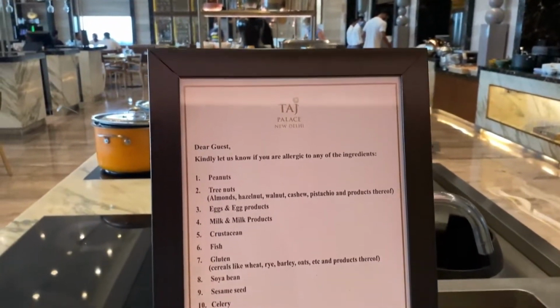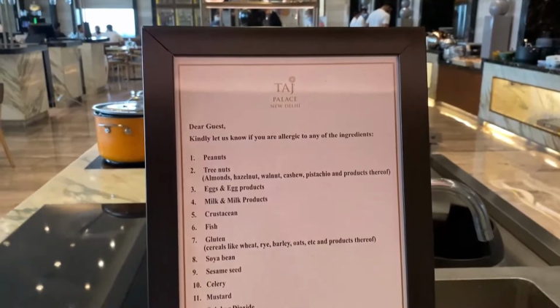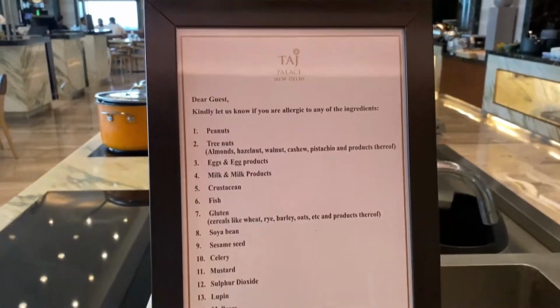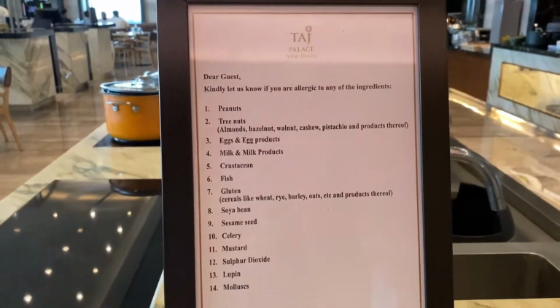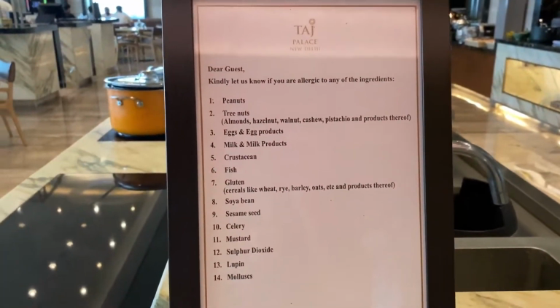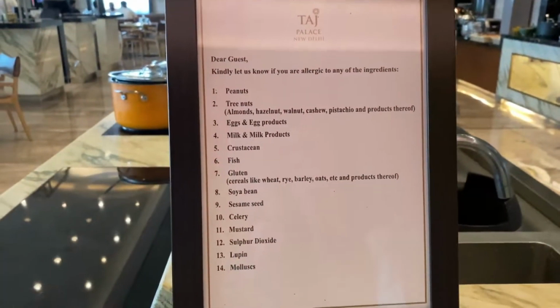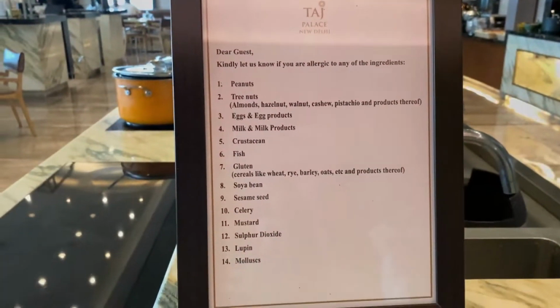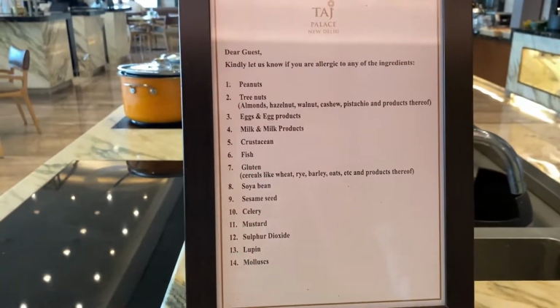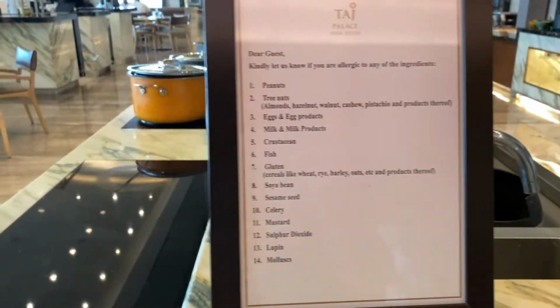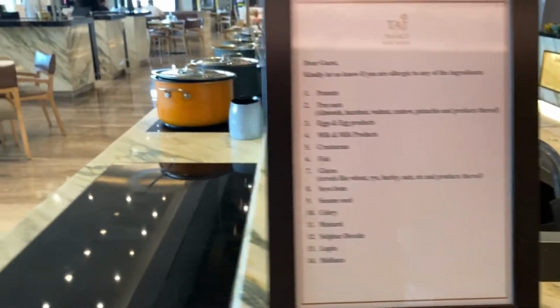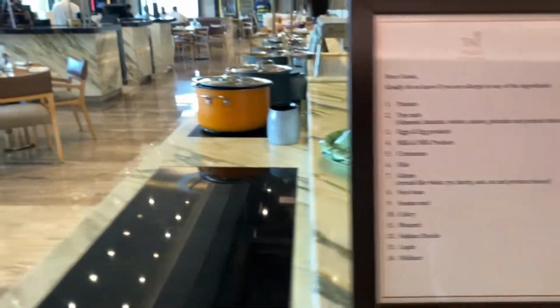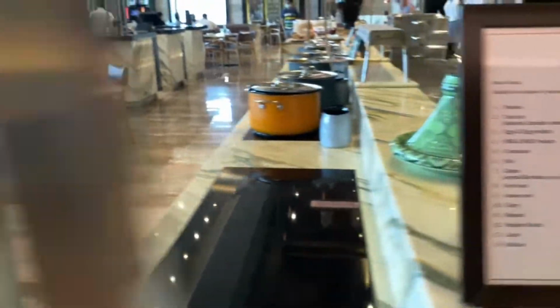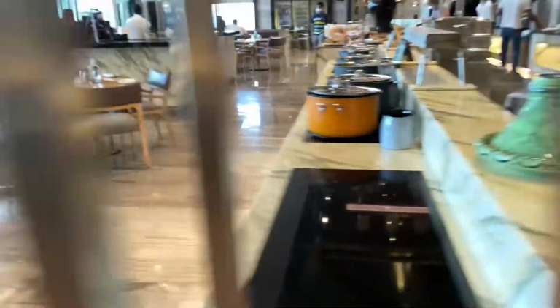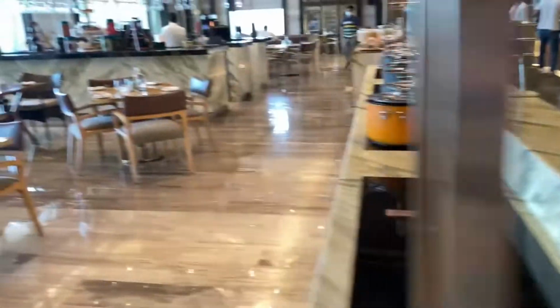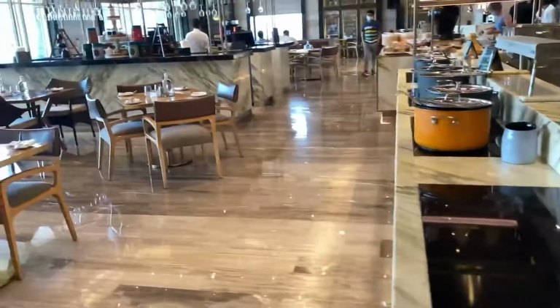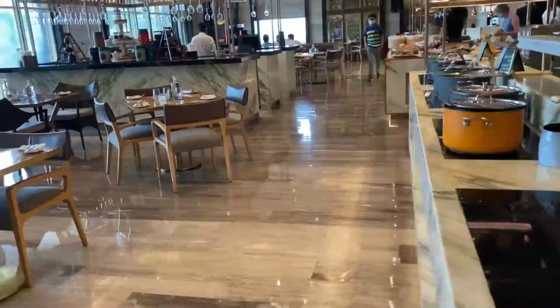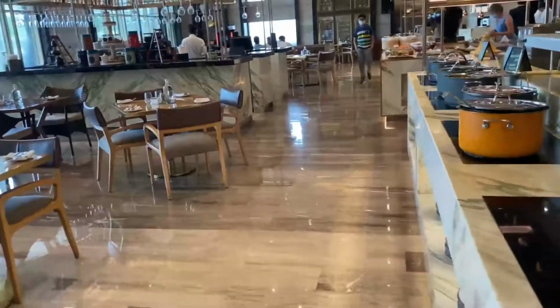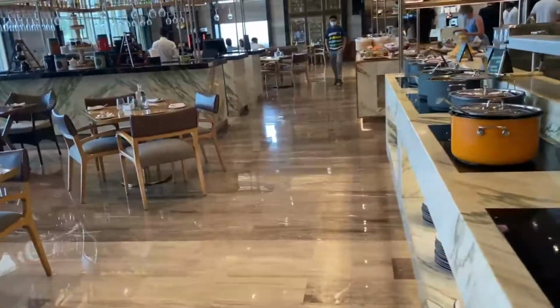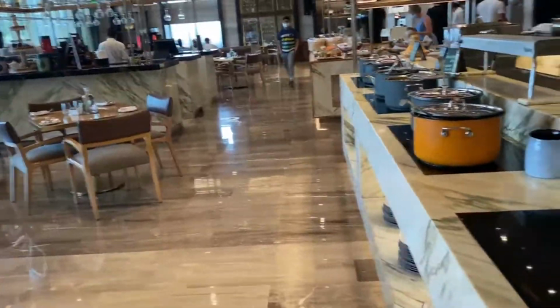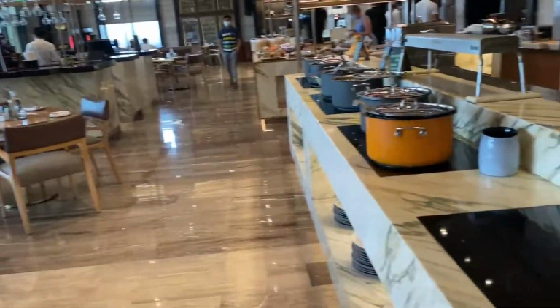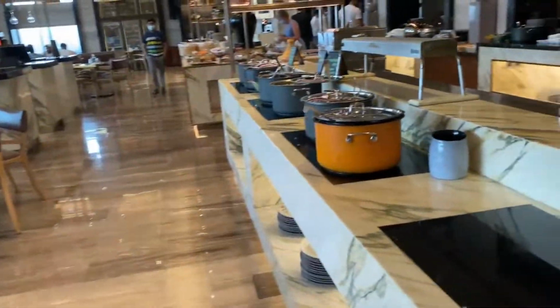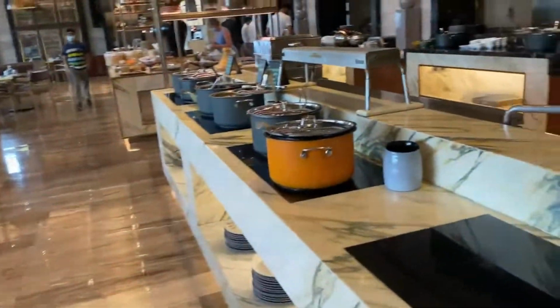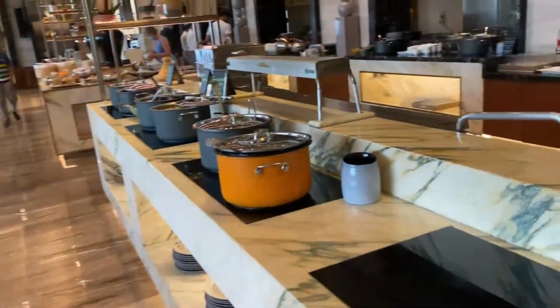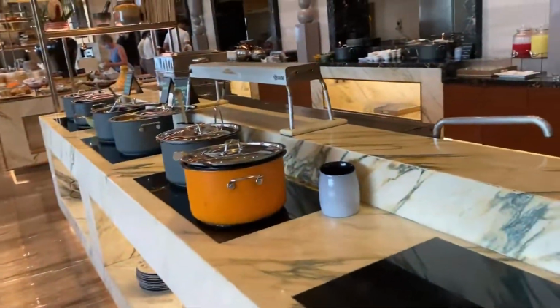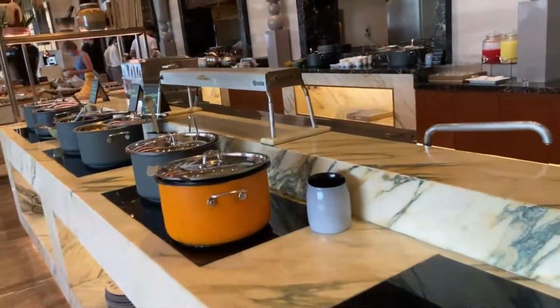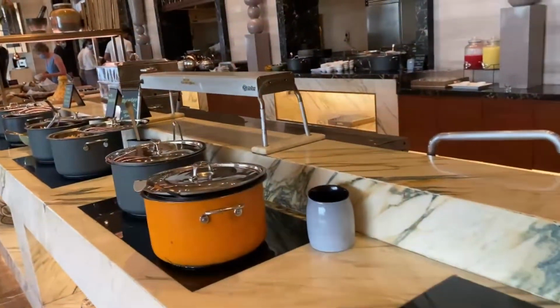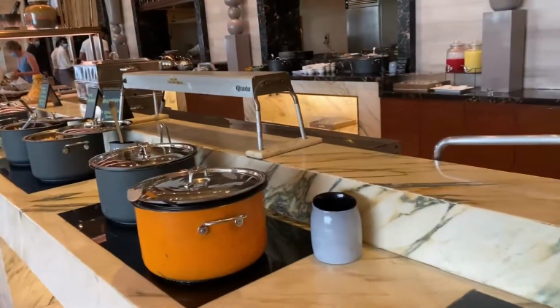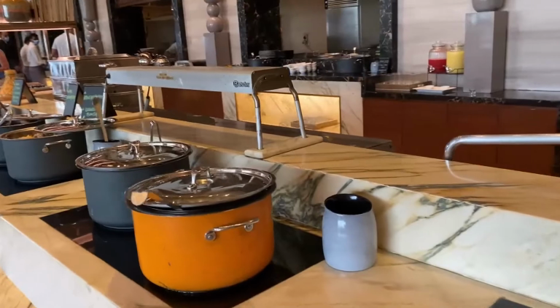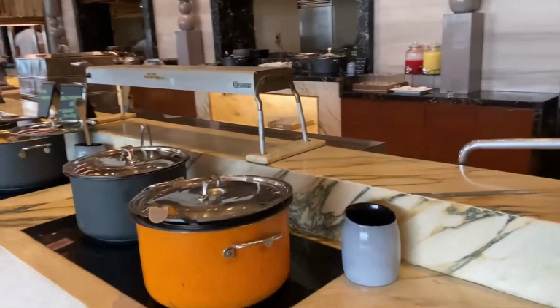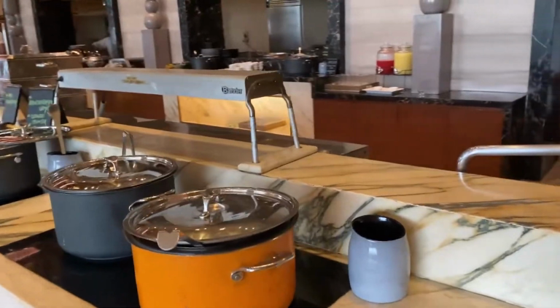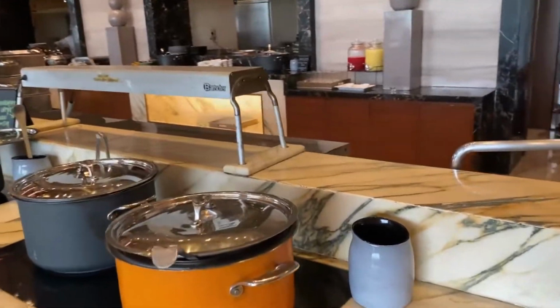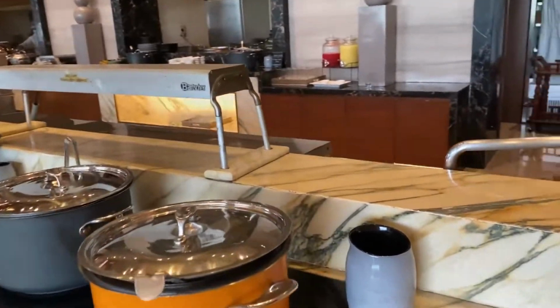Now we are going to the first section of the breakfast buffet.